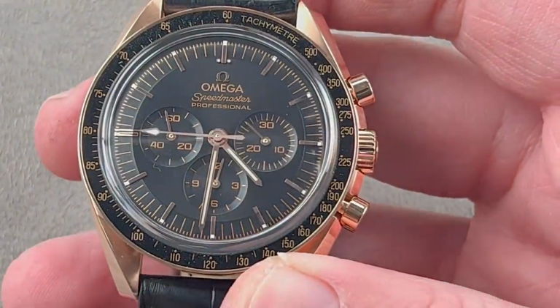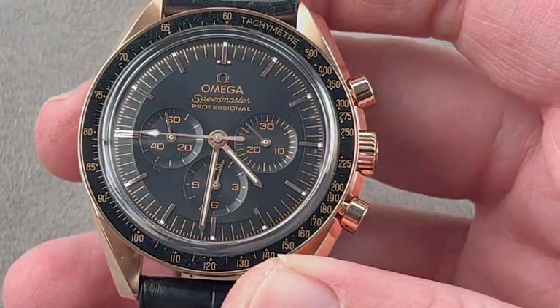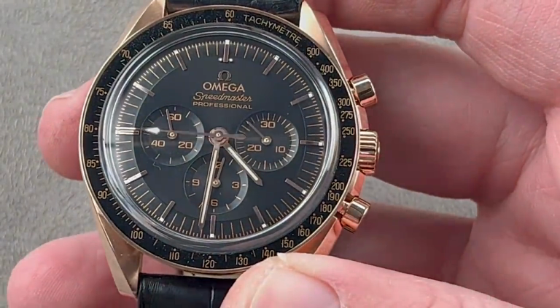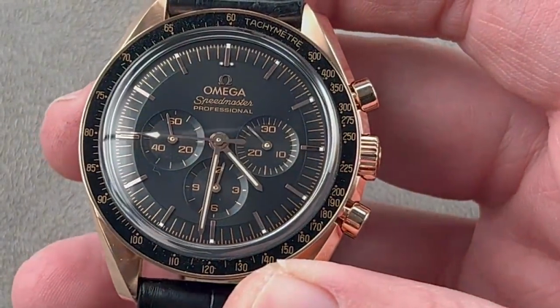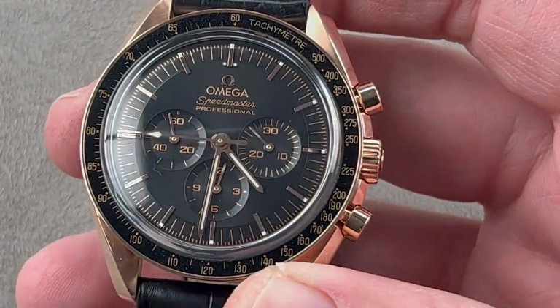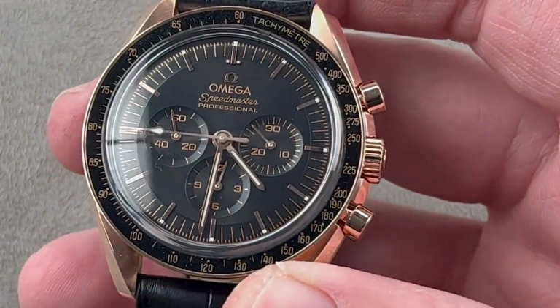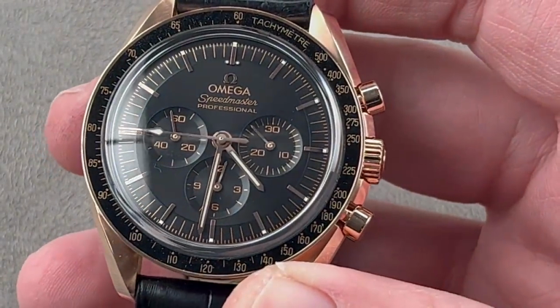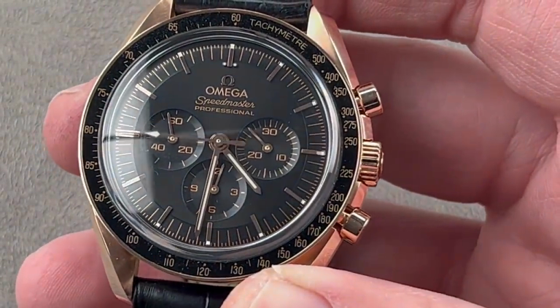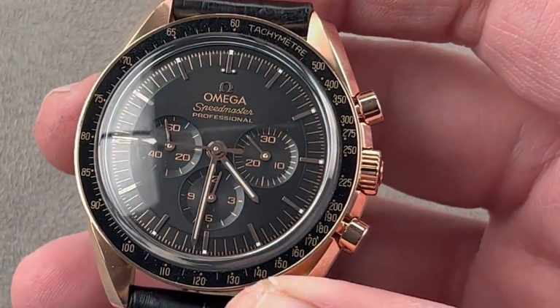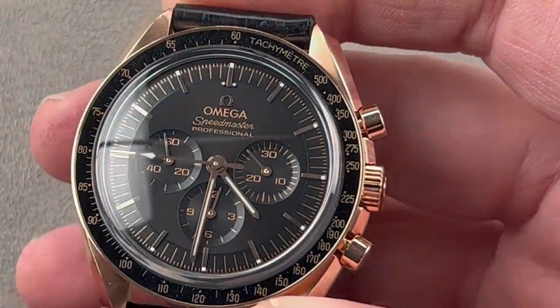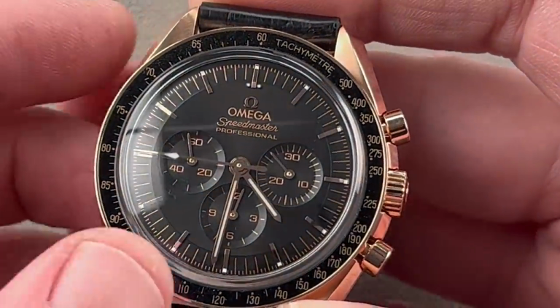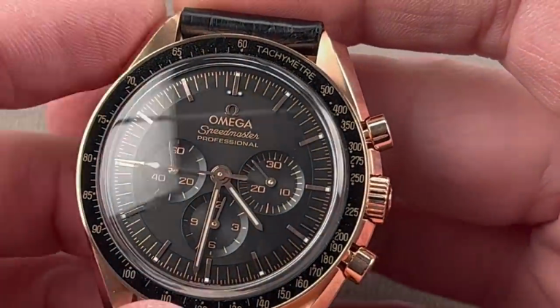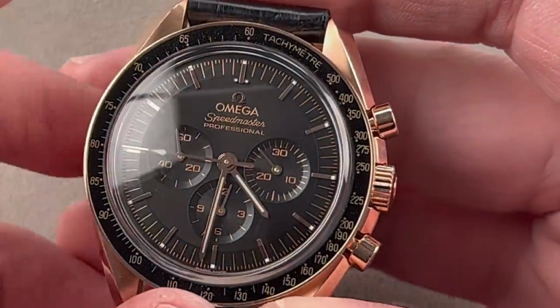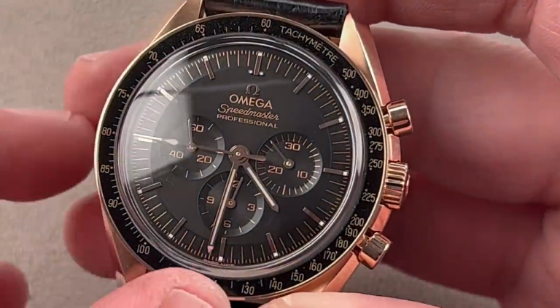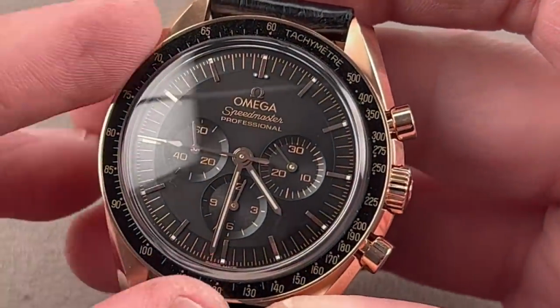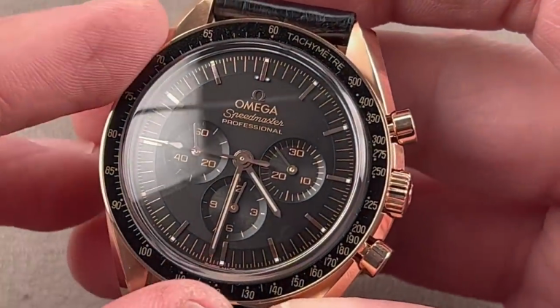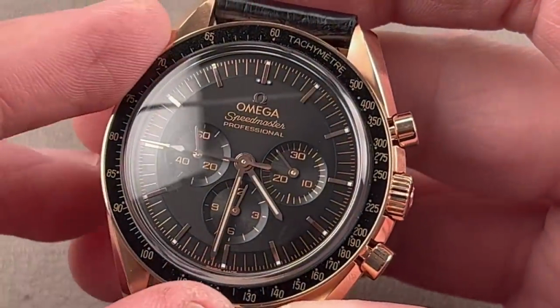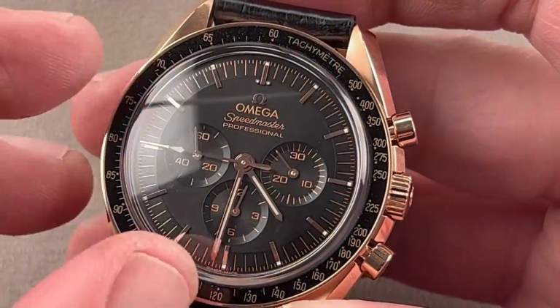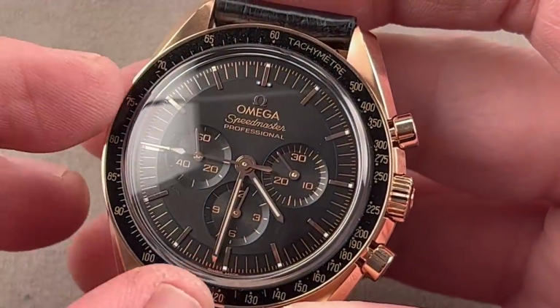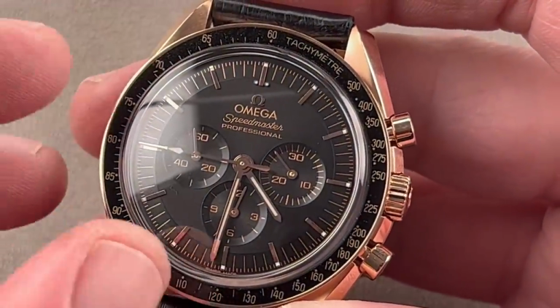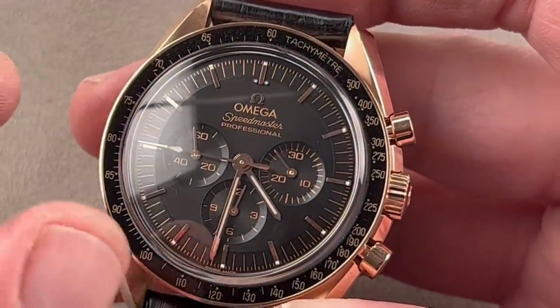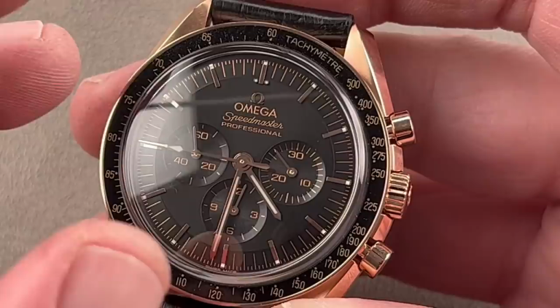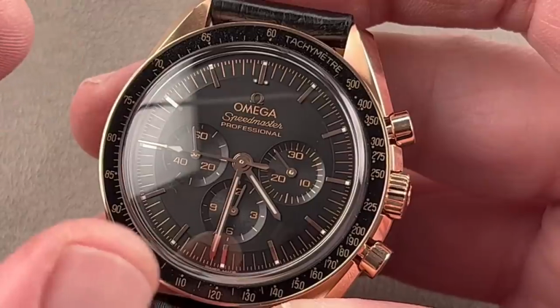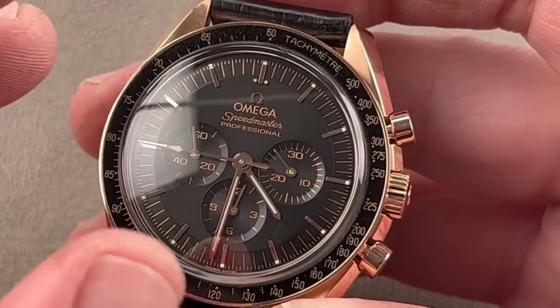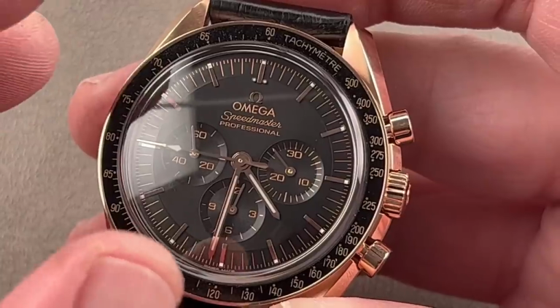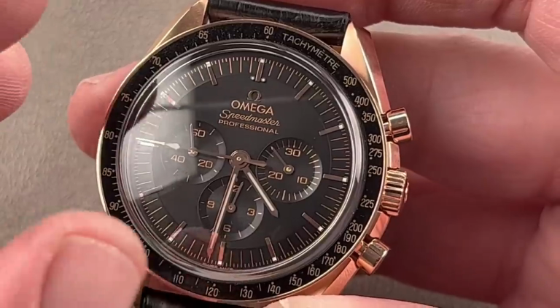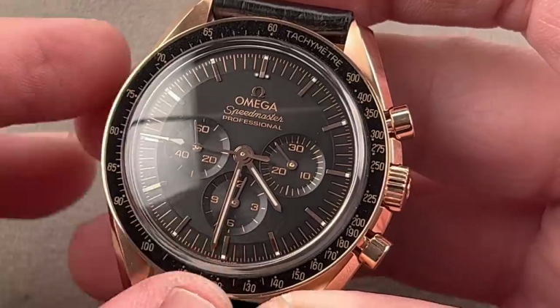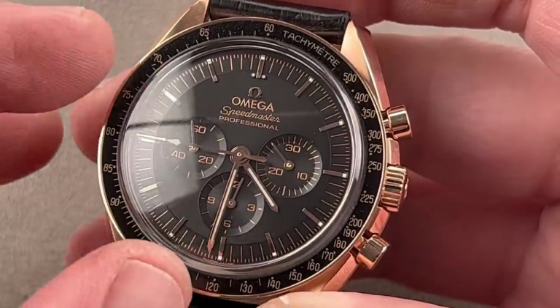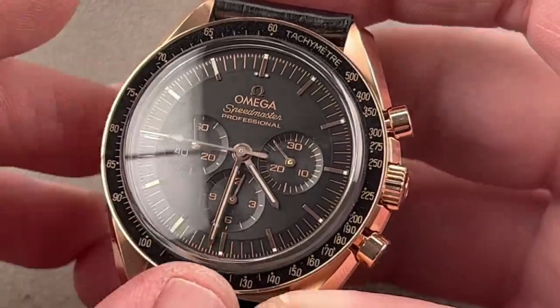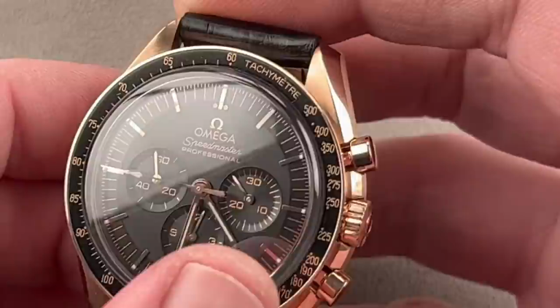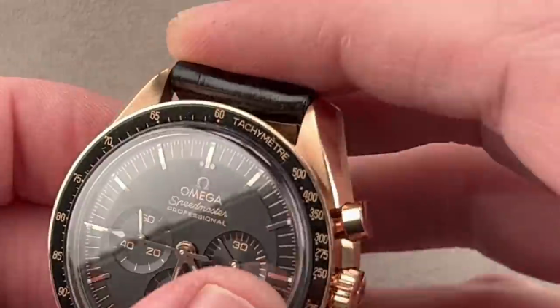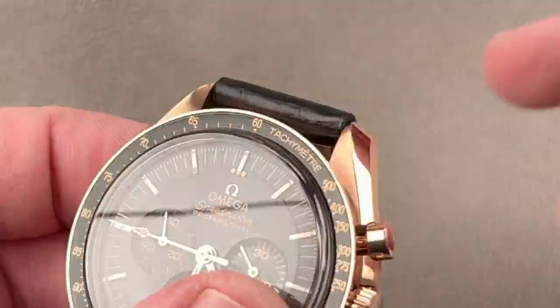We'll do a quick lume shot here. When we have loomed watches, I always do my best to show you what they look like in the dark. It does have a loomed chronograph seconds hand, which I like because that makes it a more functional watch.